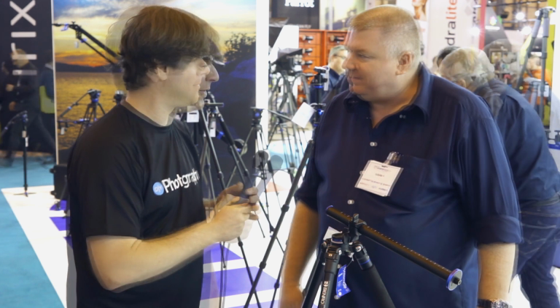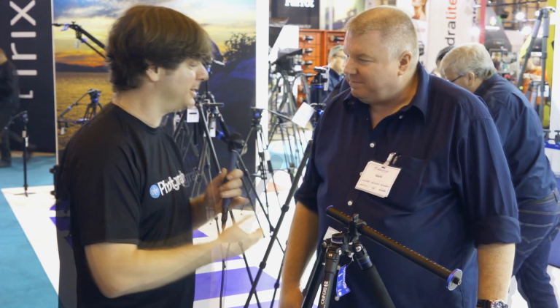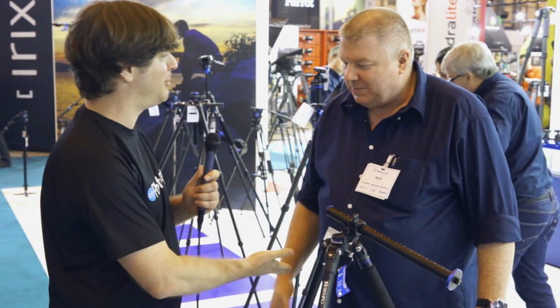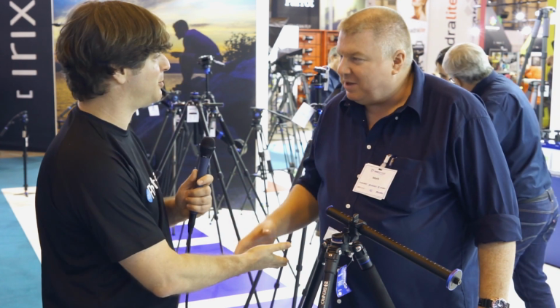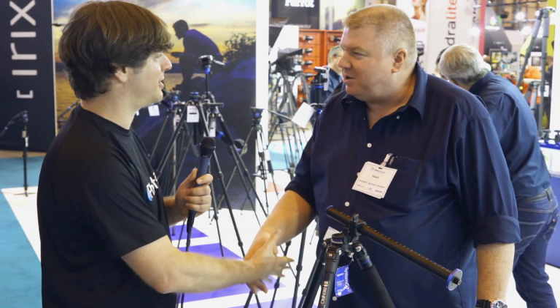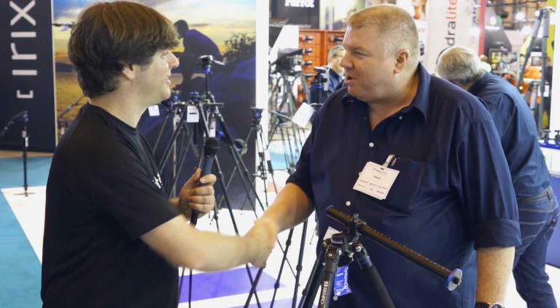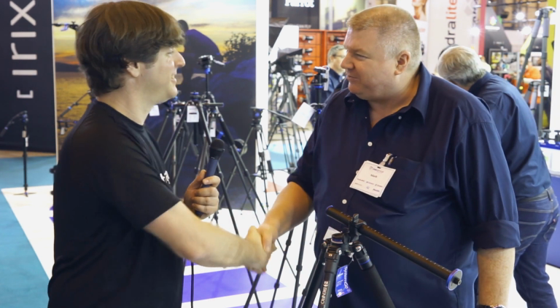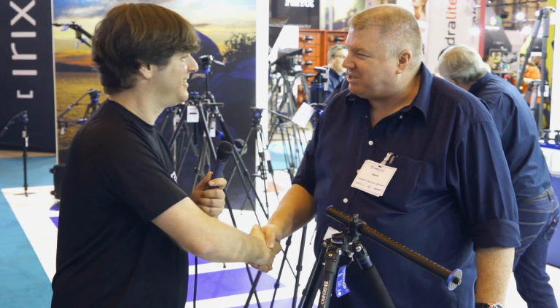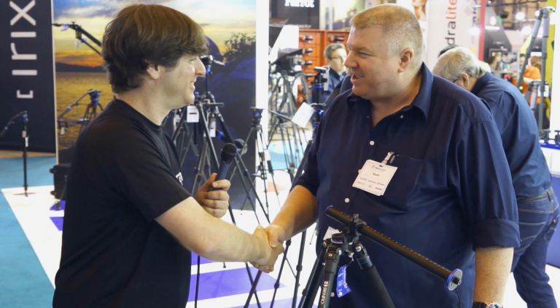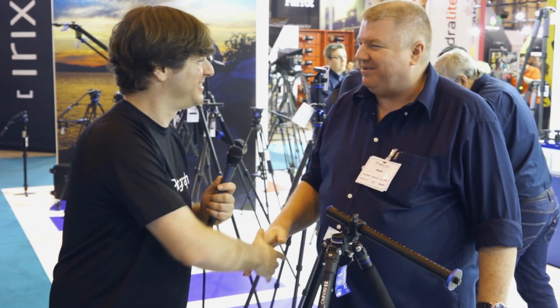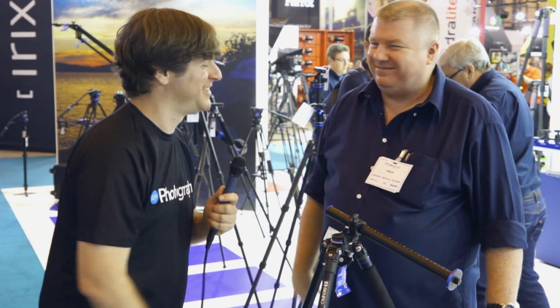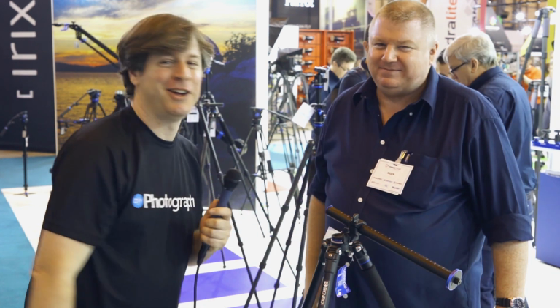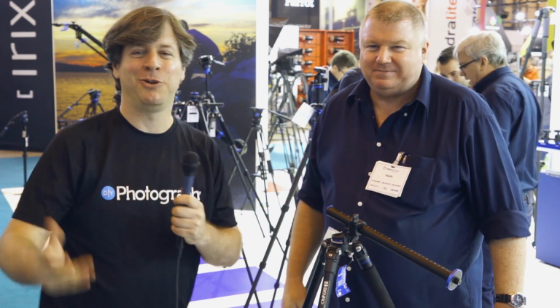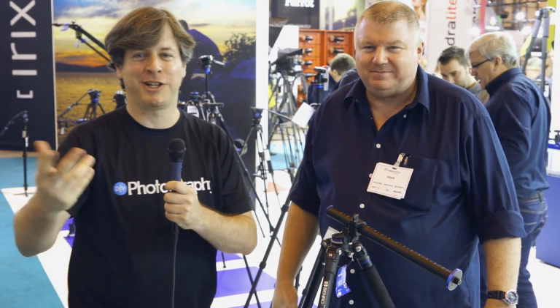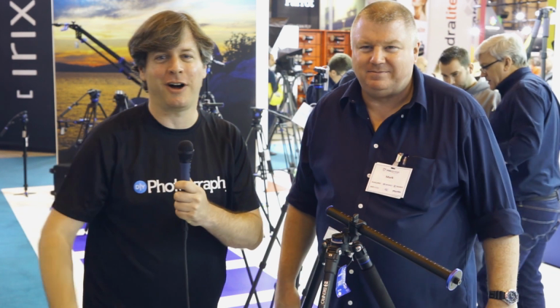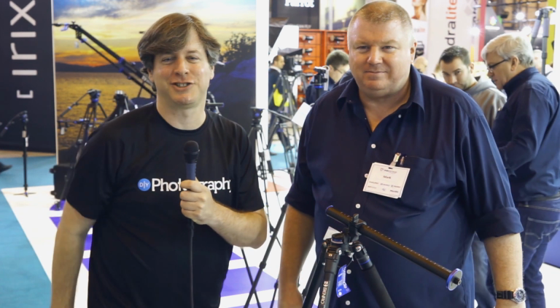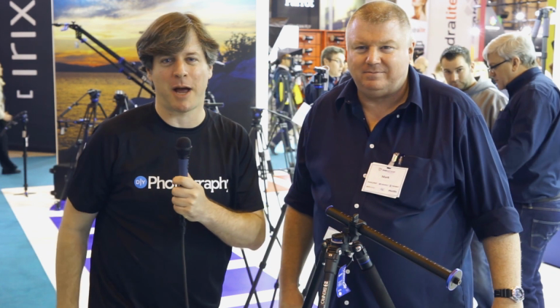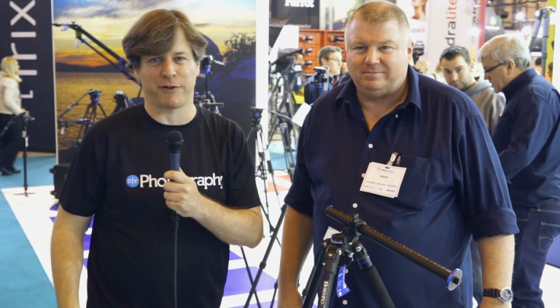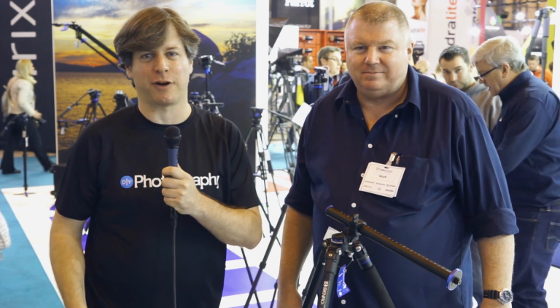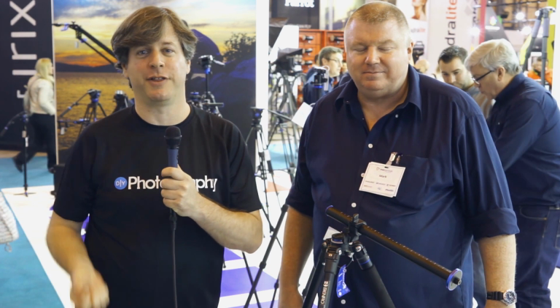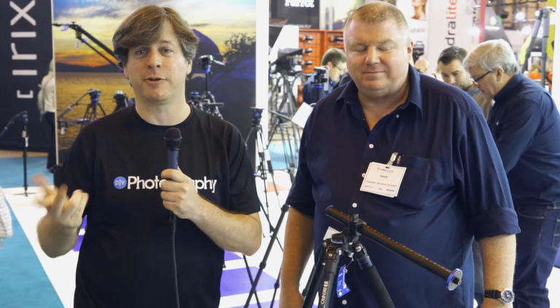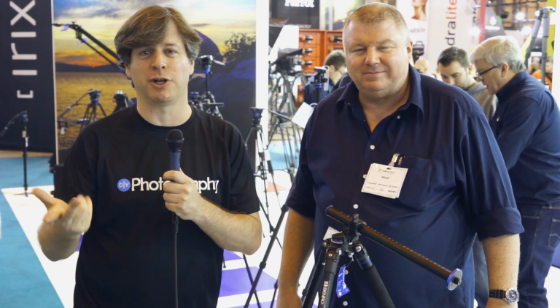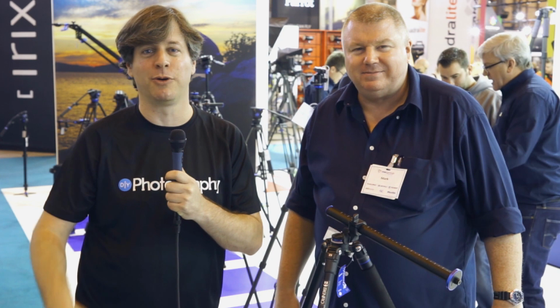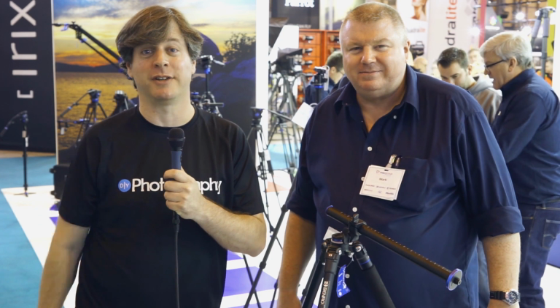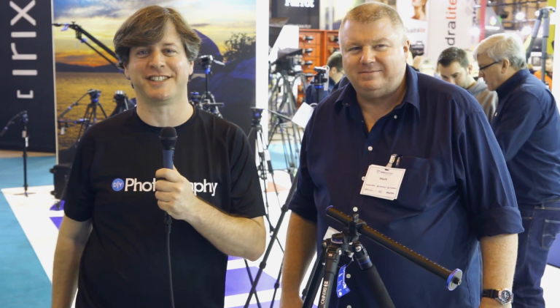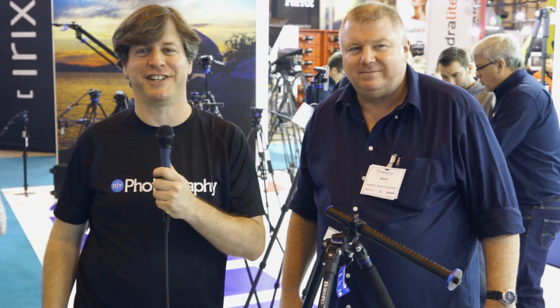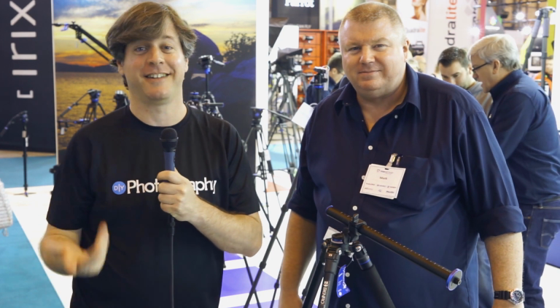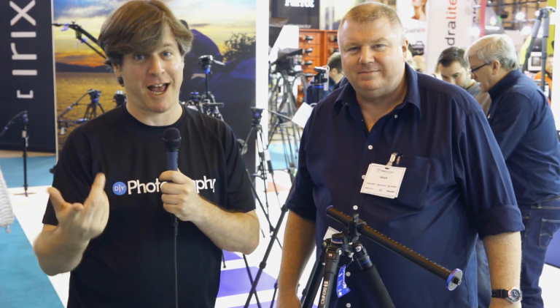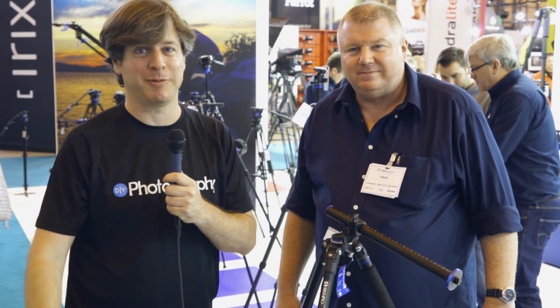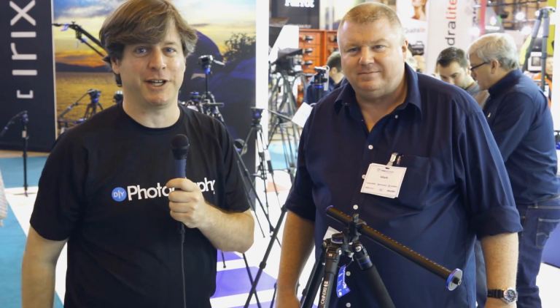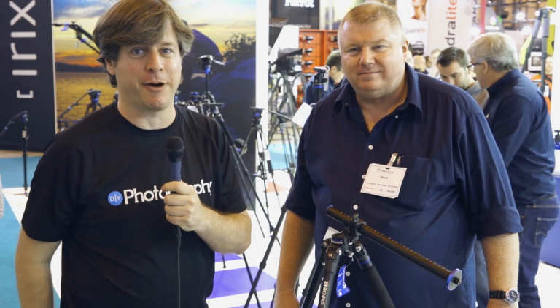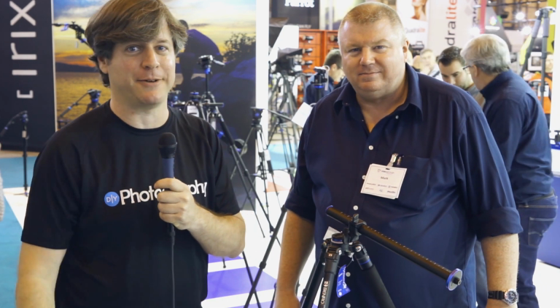Thank you so much, Mark. No problem, it's a pleasure. Thank you. This is Udi Tiroz for DIY Photography at the Photography Show 2016 — we'll be seeing you around.